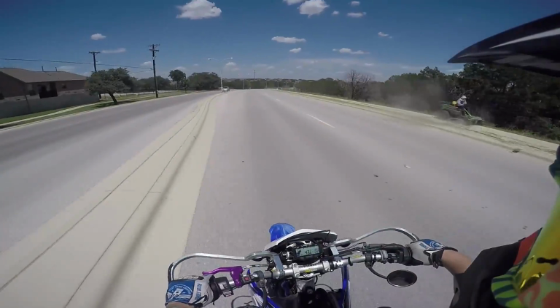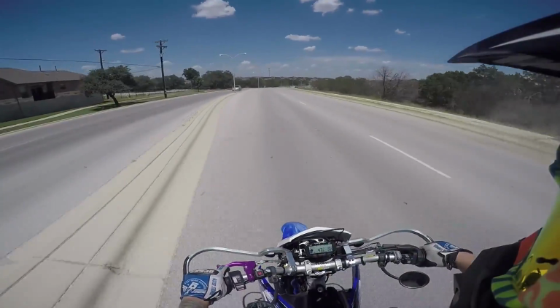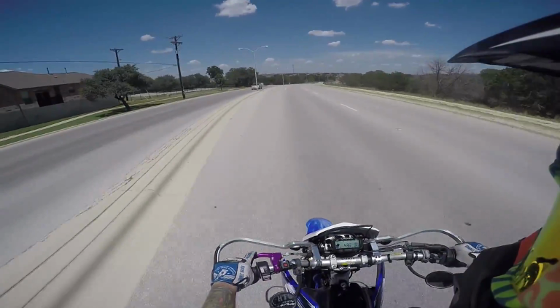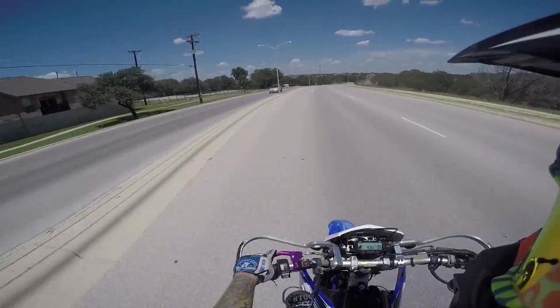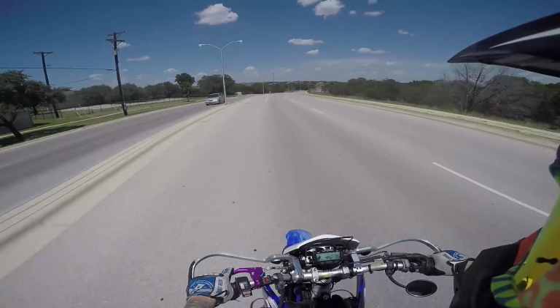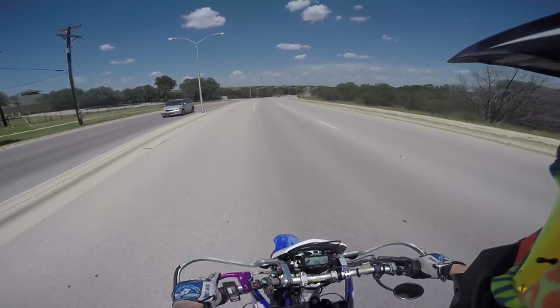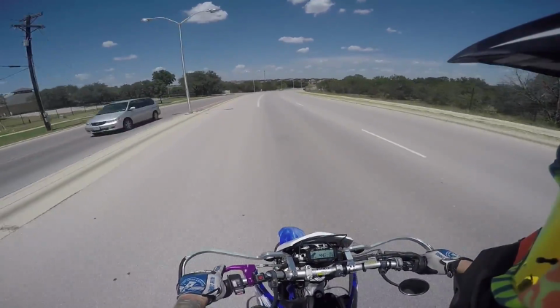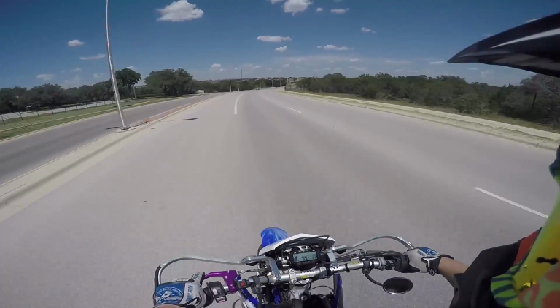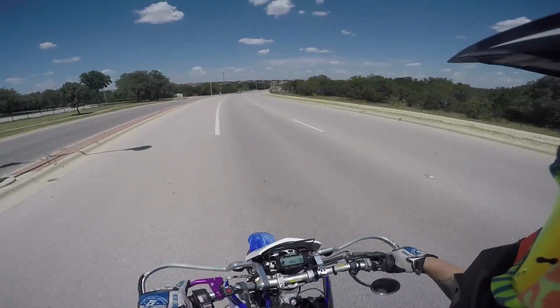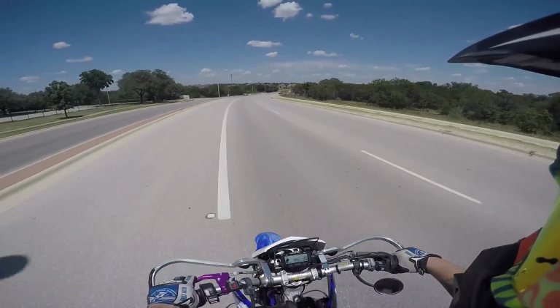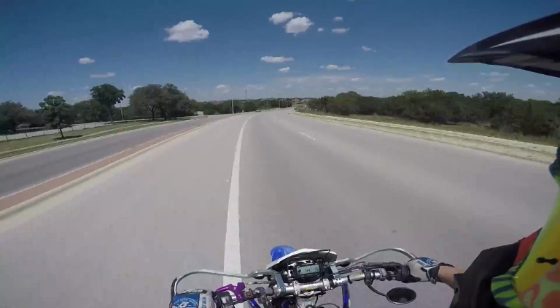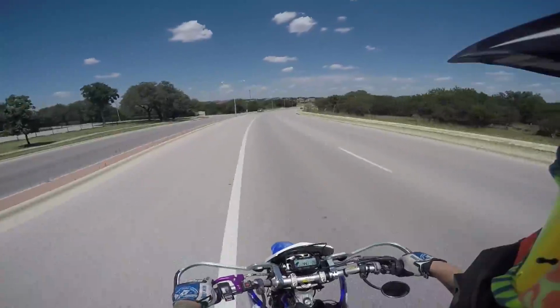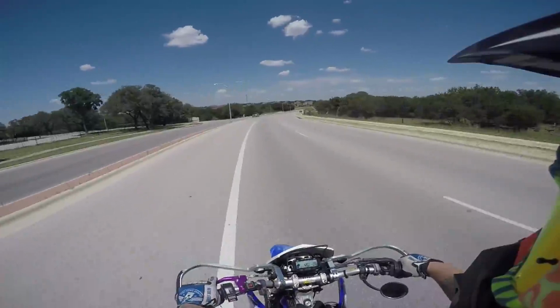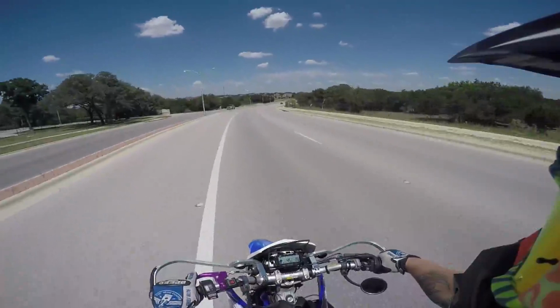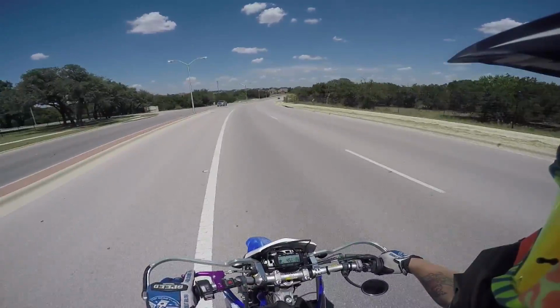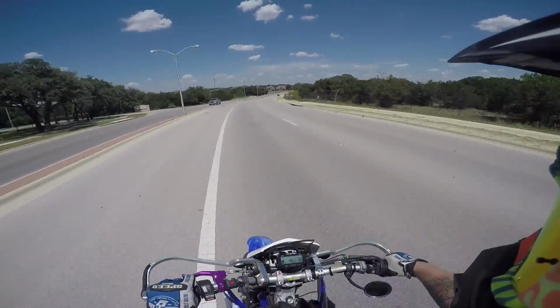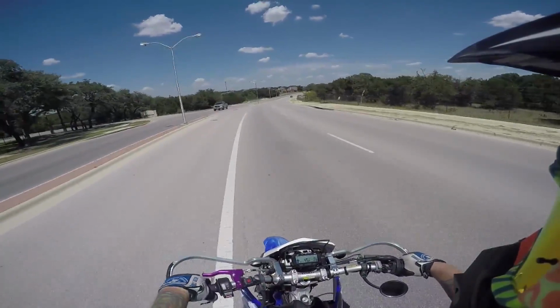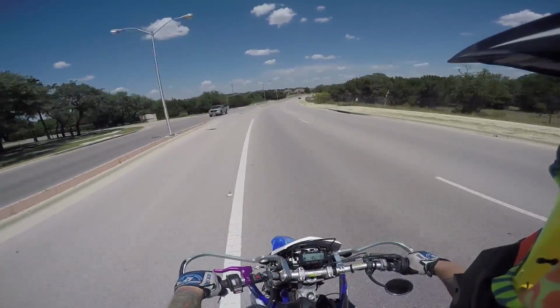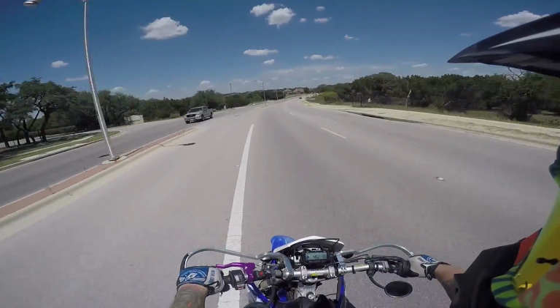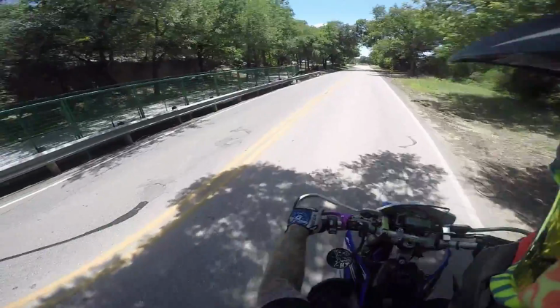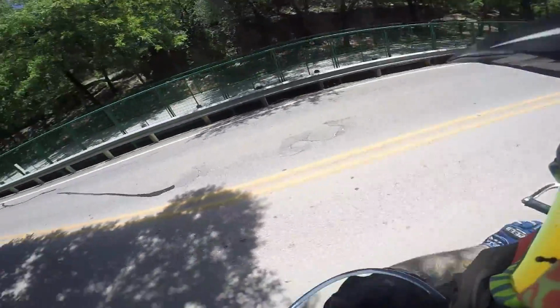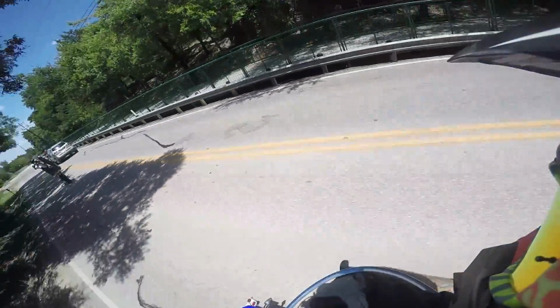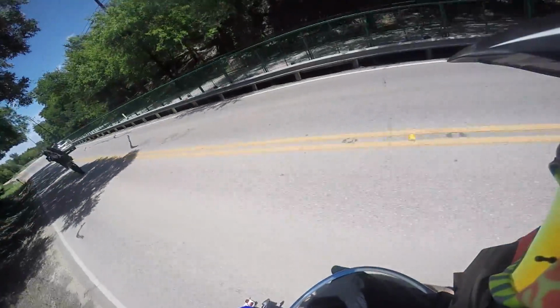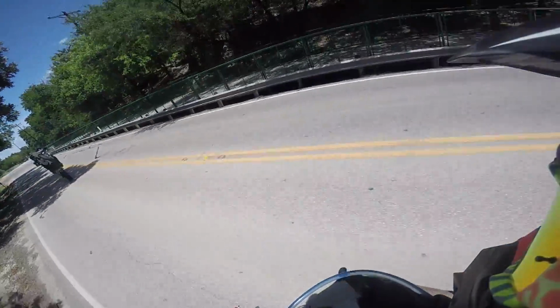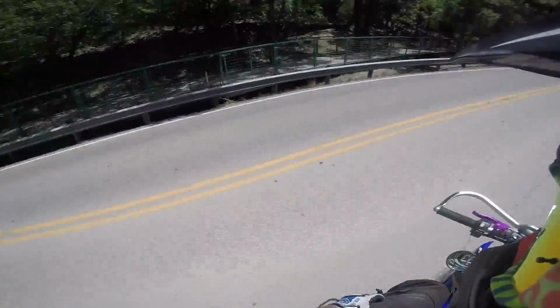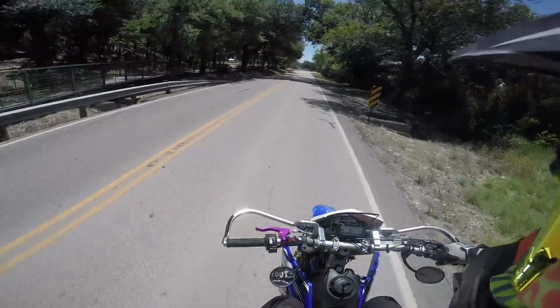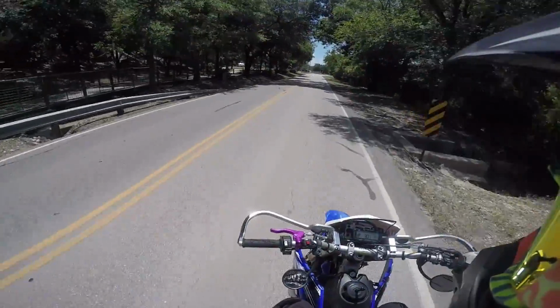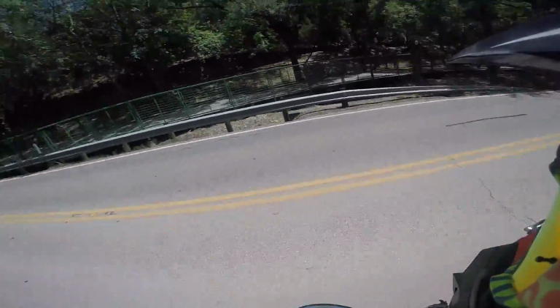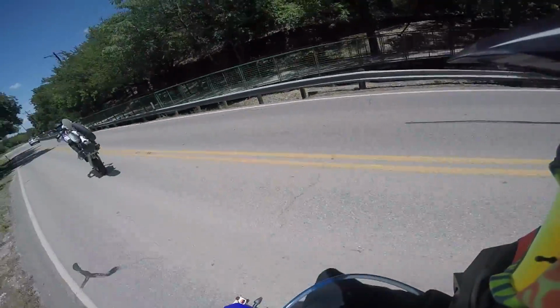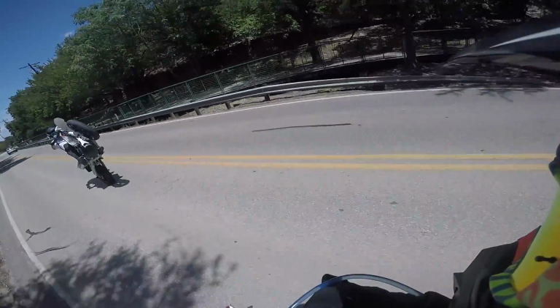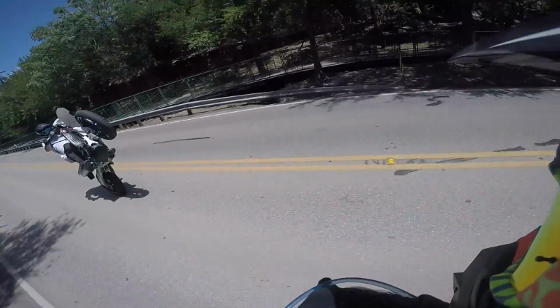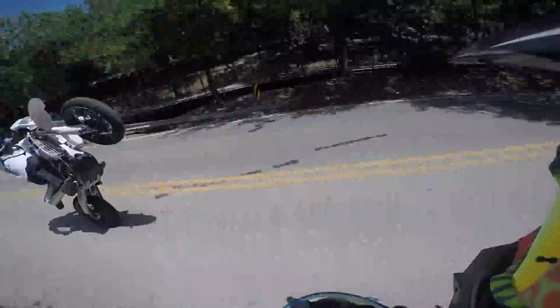Gotta get that throttle control down — it's a whole lot more responsive on this bike. Super Dave back there doing it.